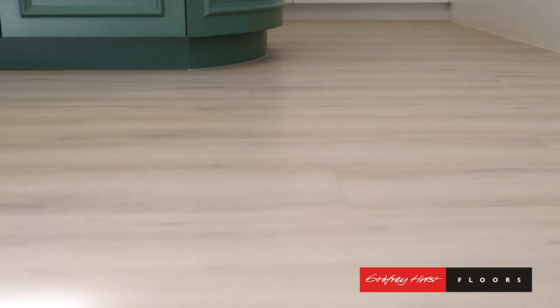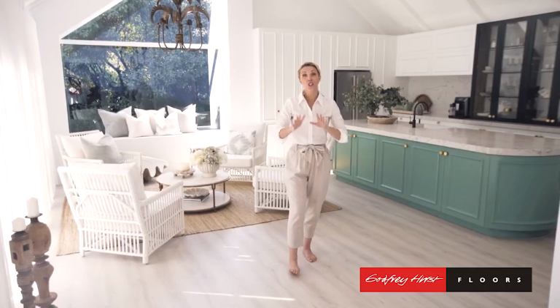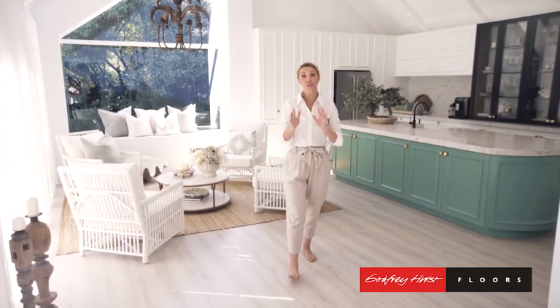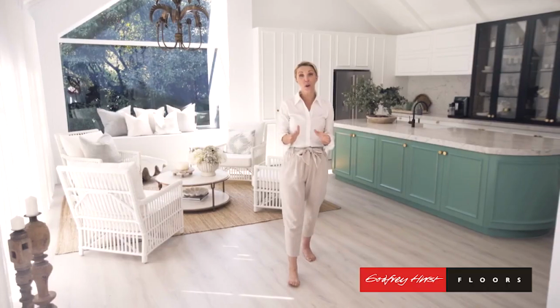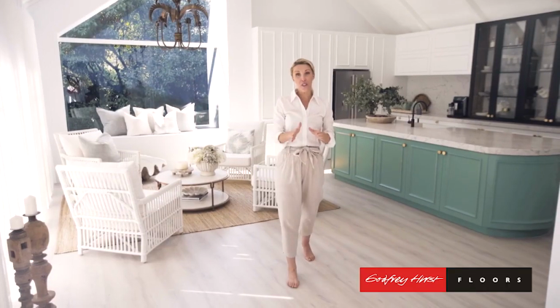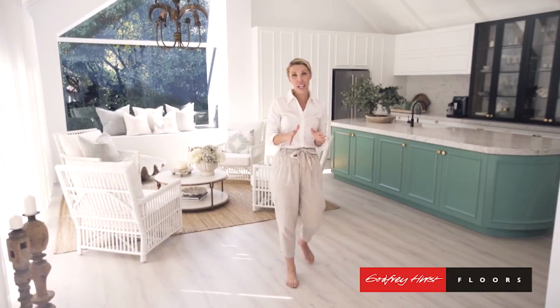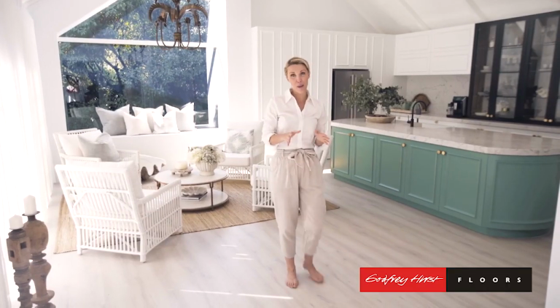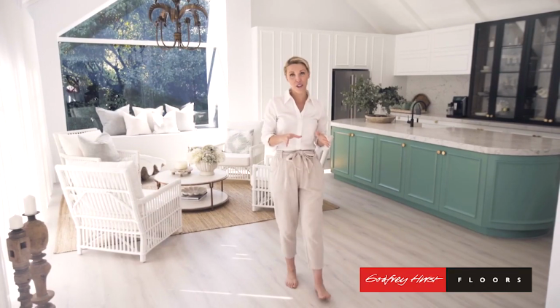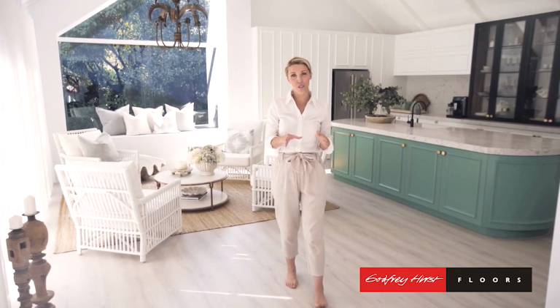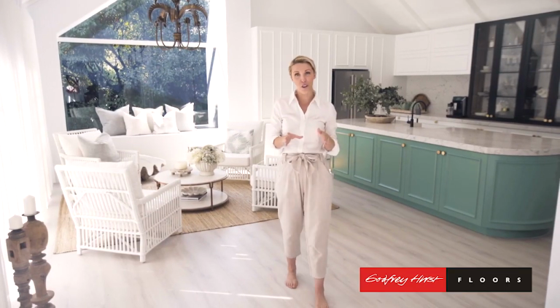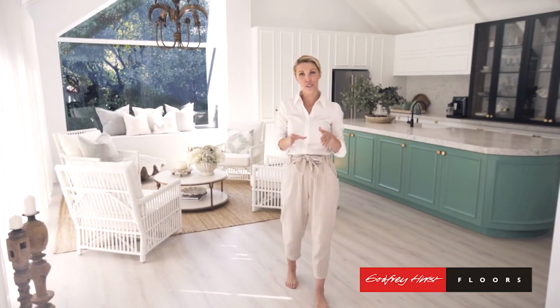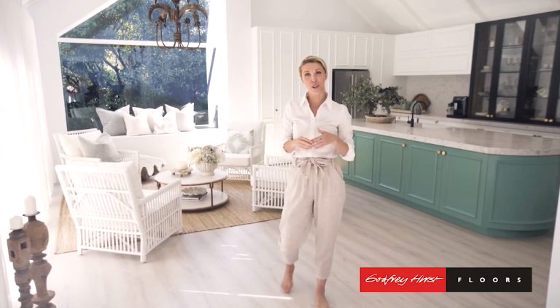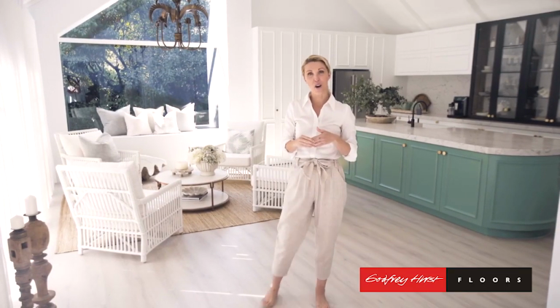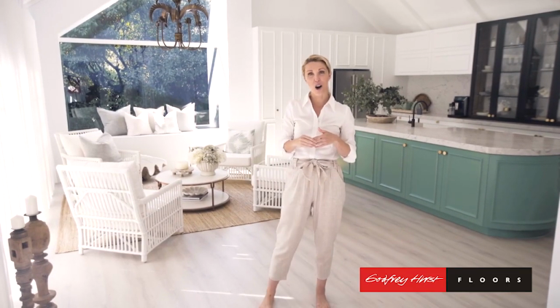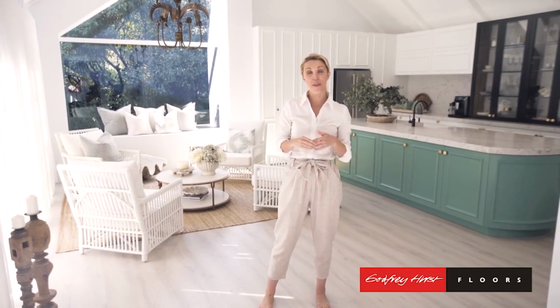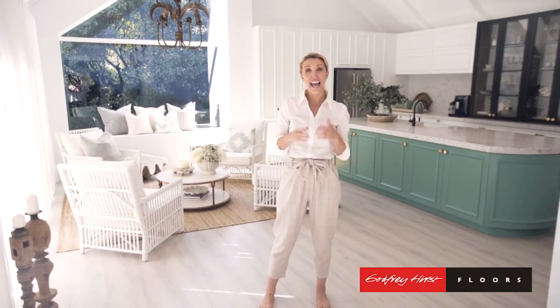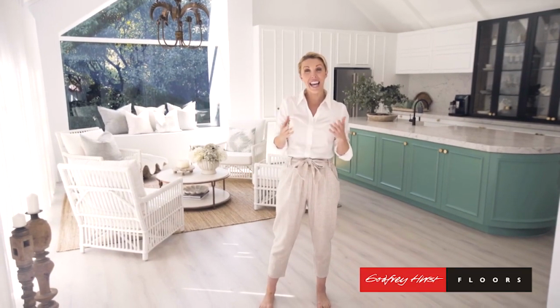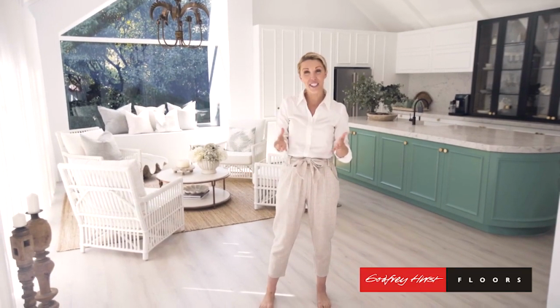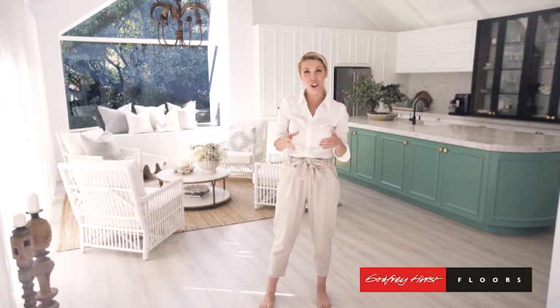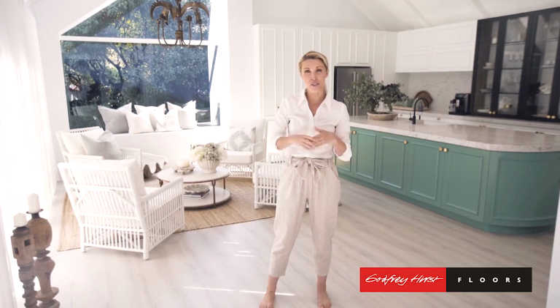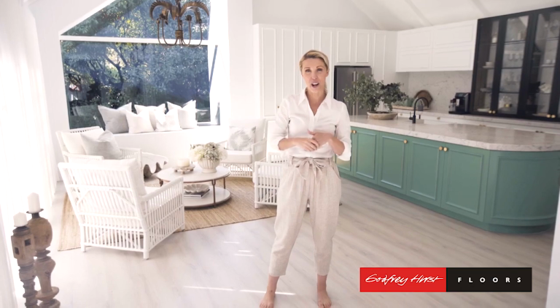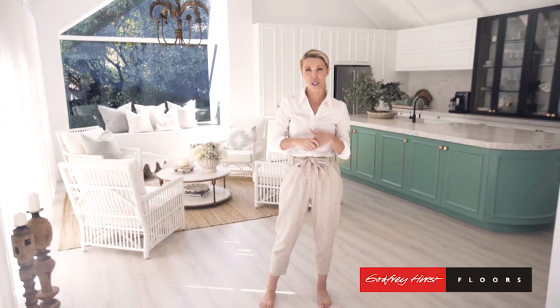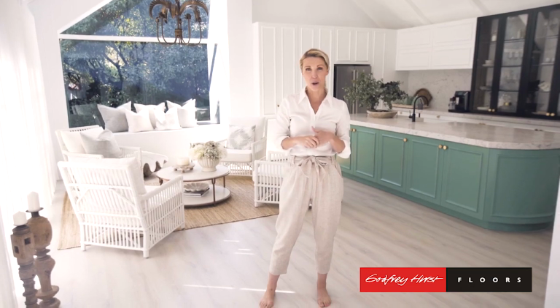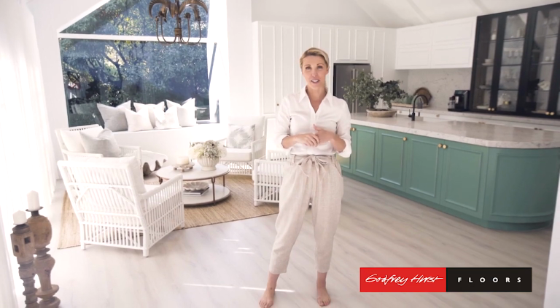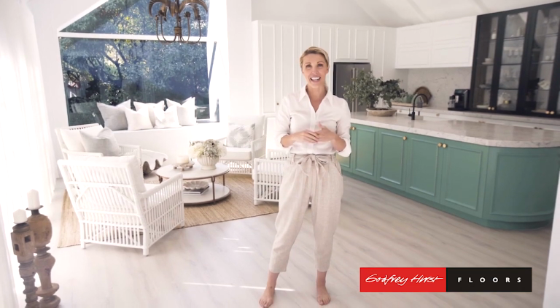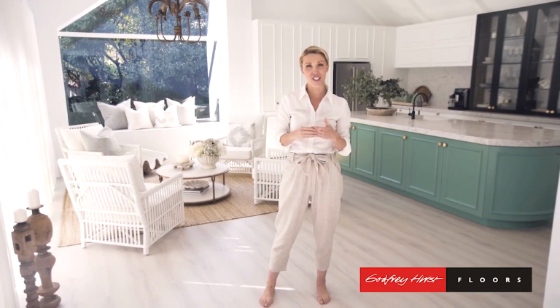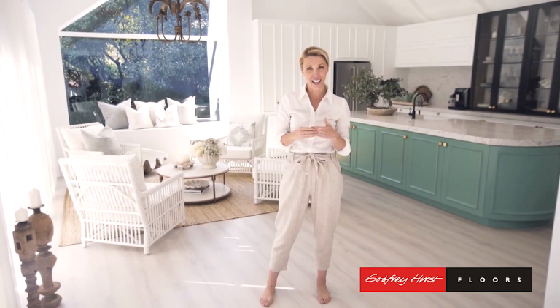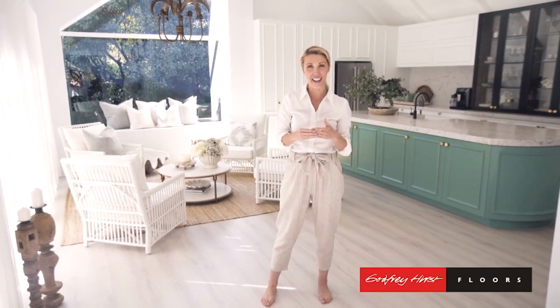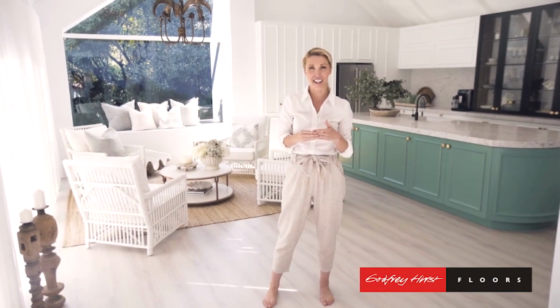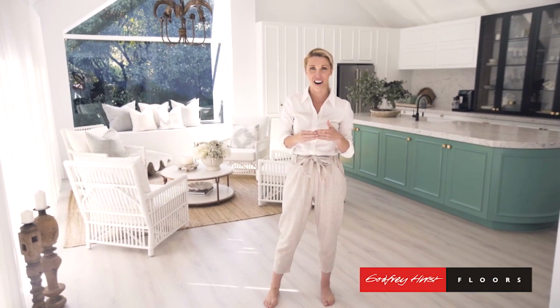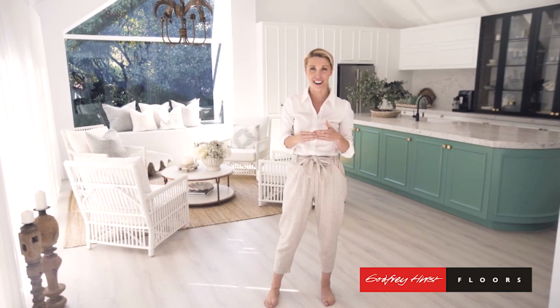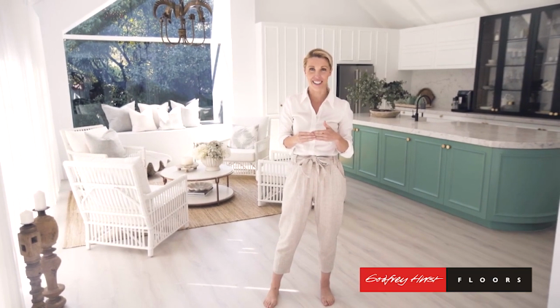So if you're thinking about new flooring for your home, head to the Godfrey Hurst website and check out the Hybrid range.